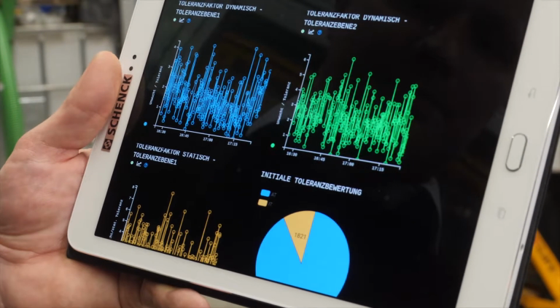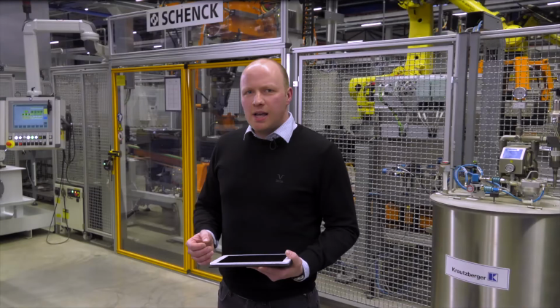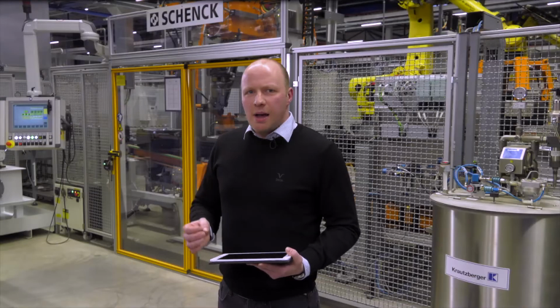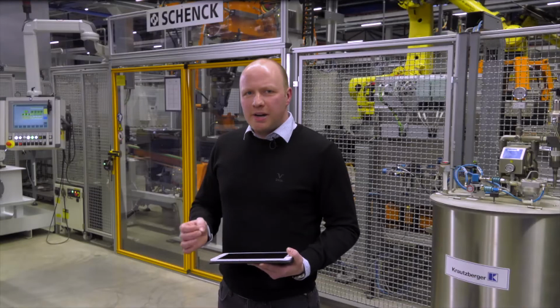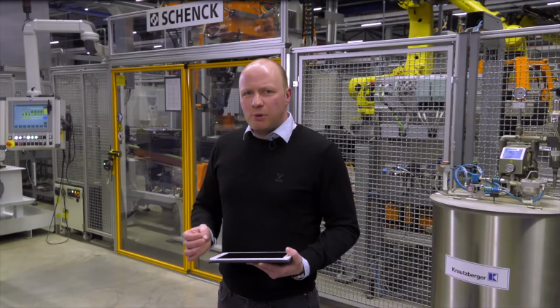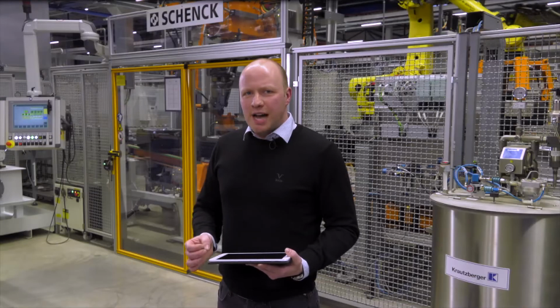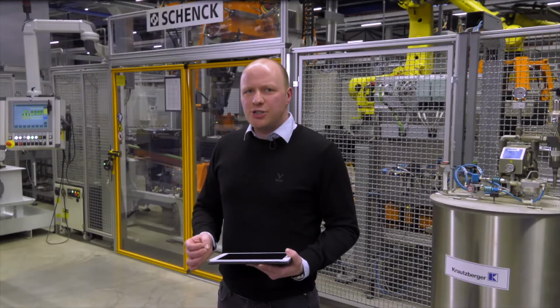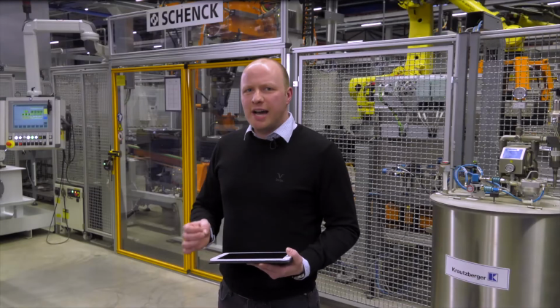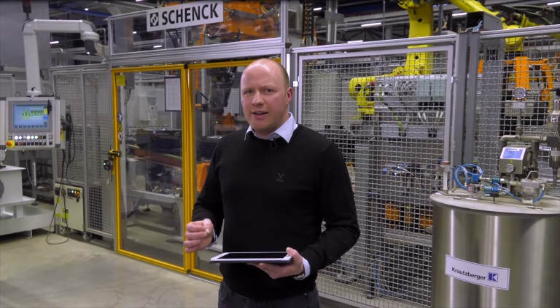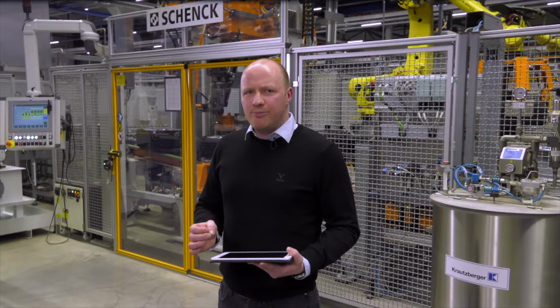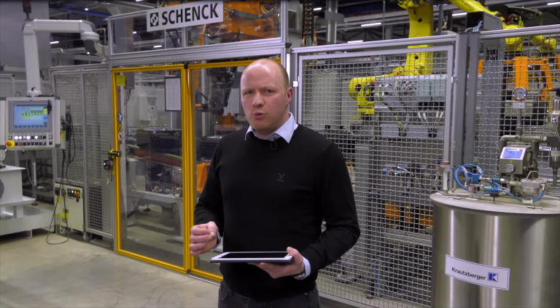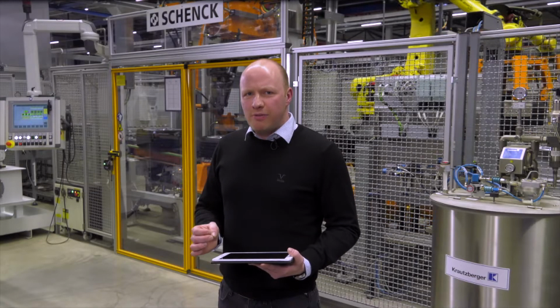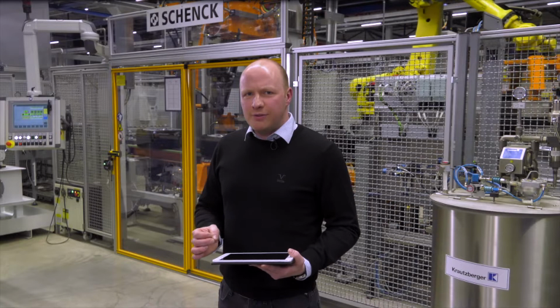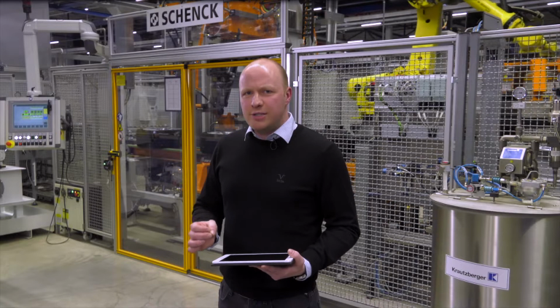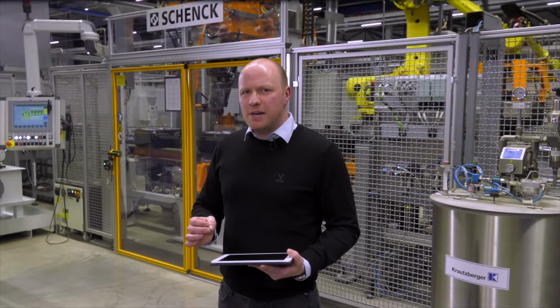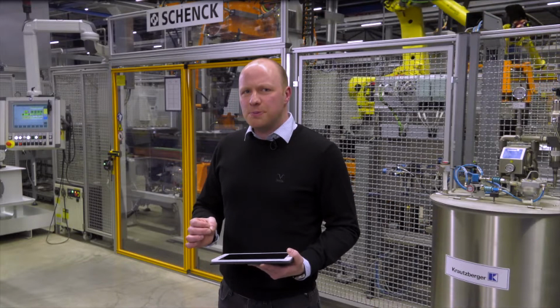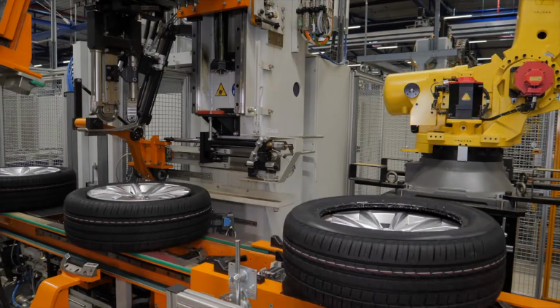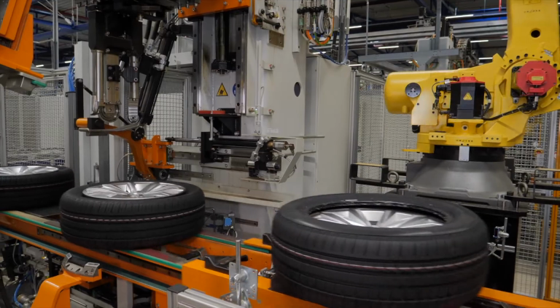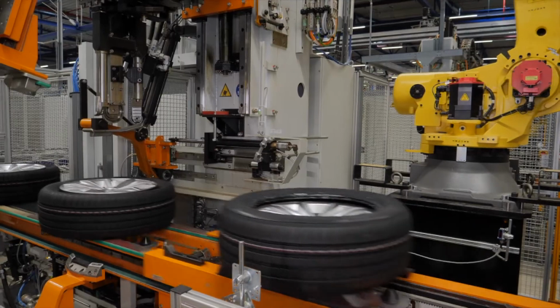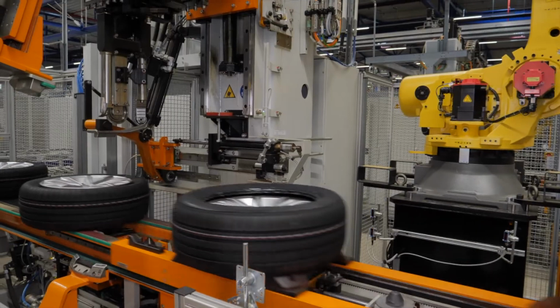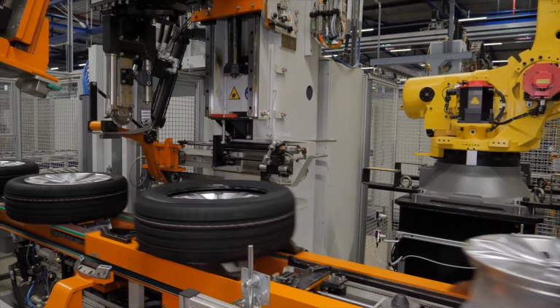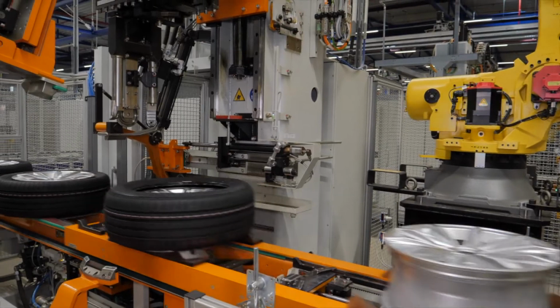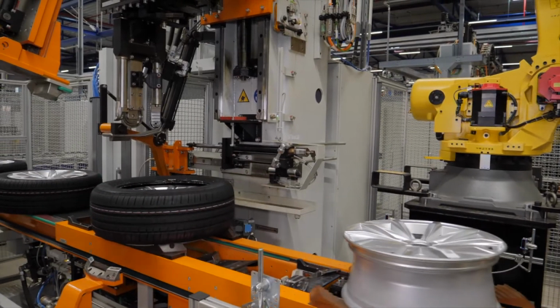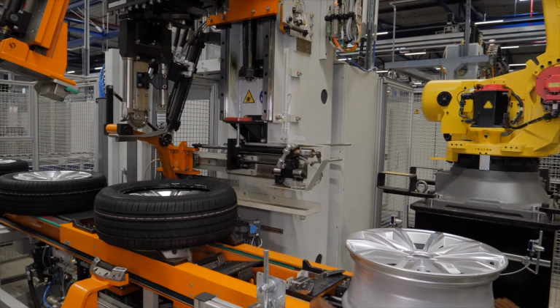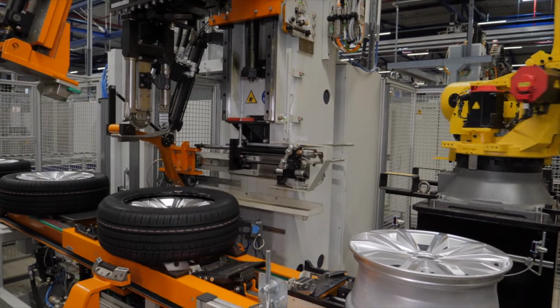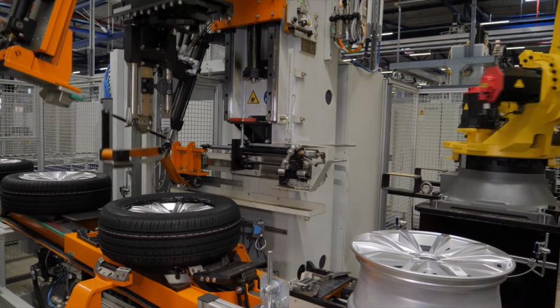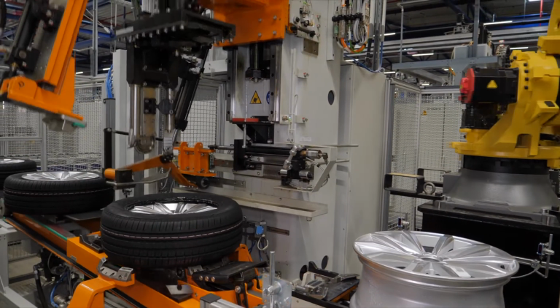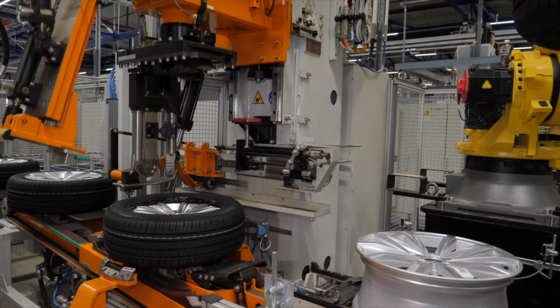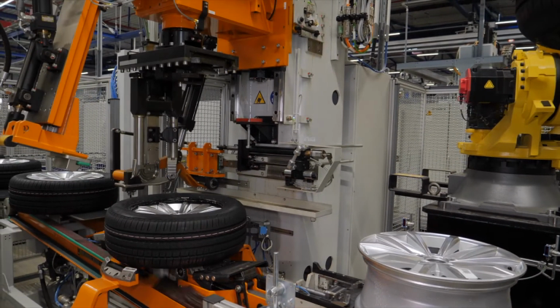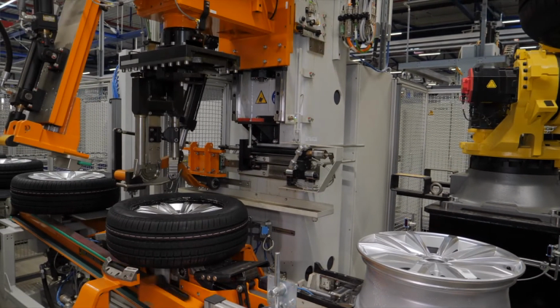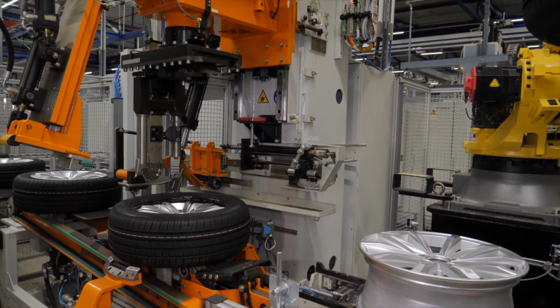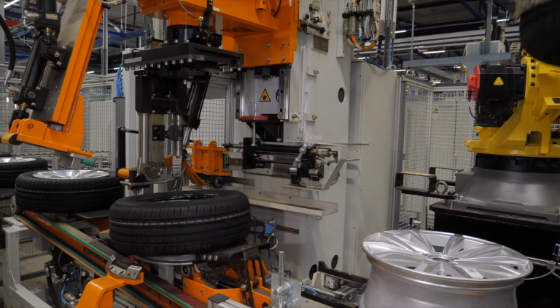The data from many sensors is collected here in order to analyze the individual machine components. During assembly of the wheels, we check whether, for example, the torque is within tolerance during the assembly process.